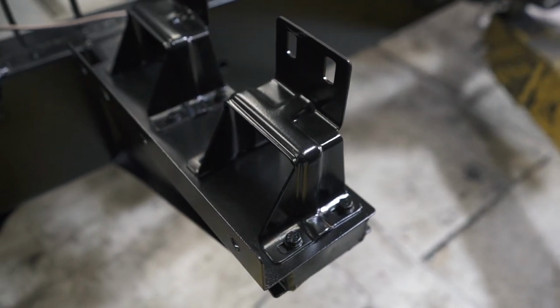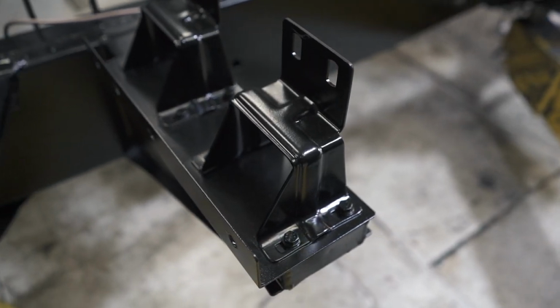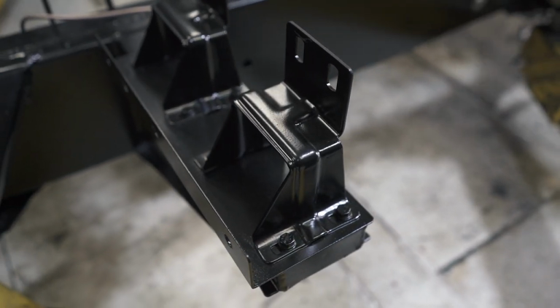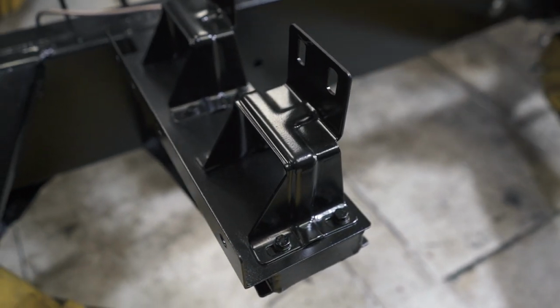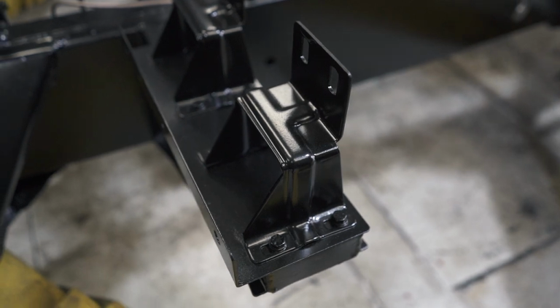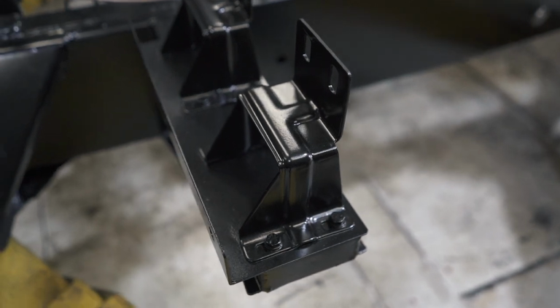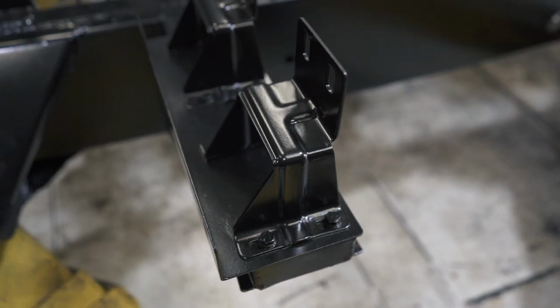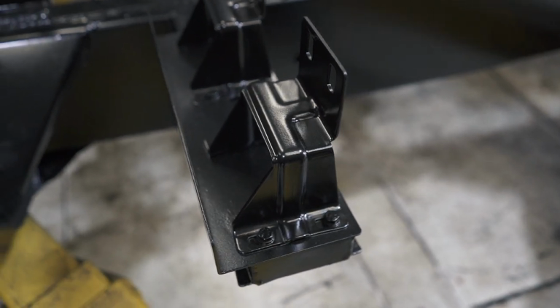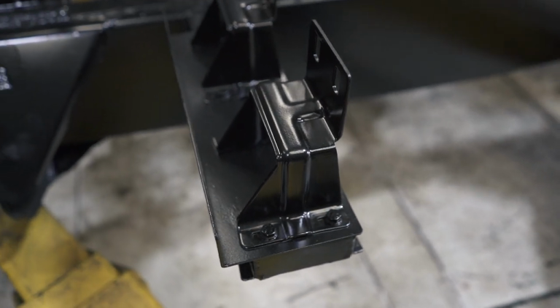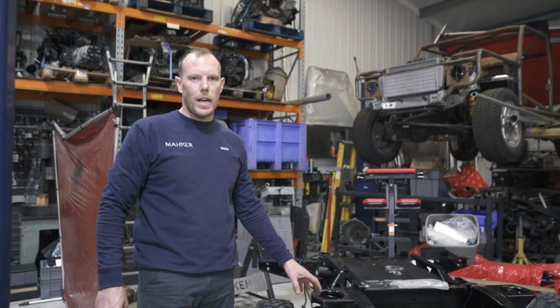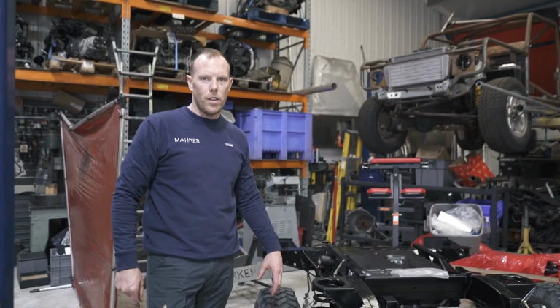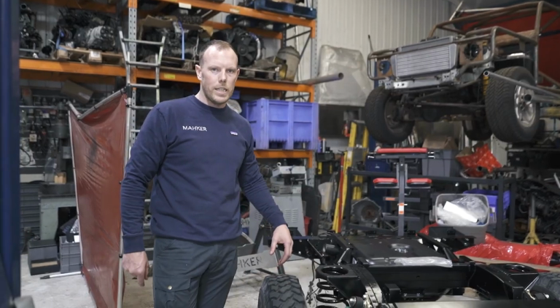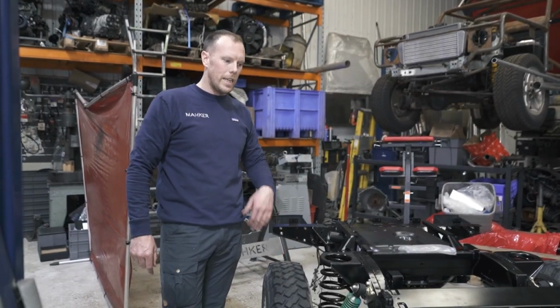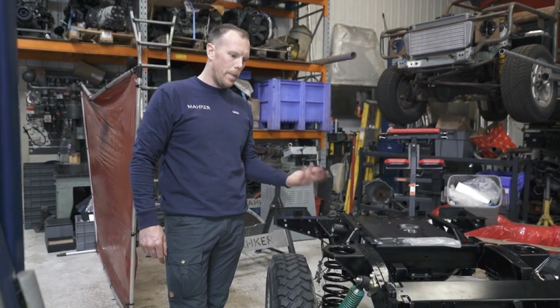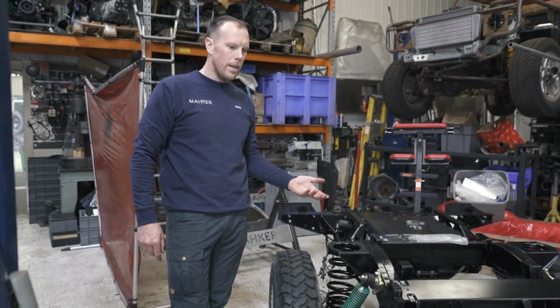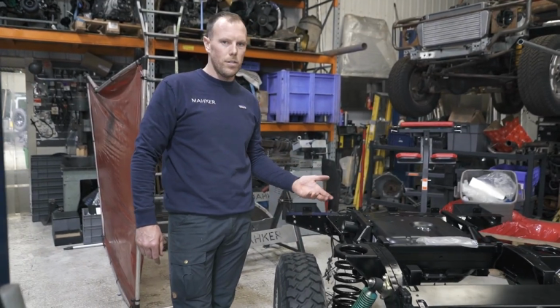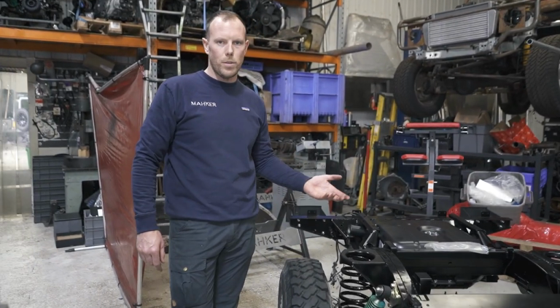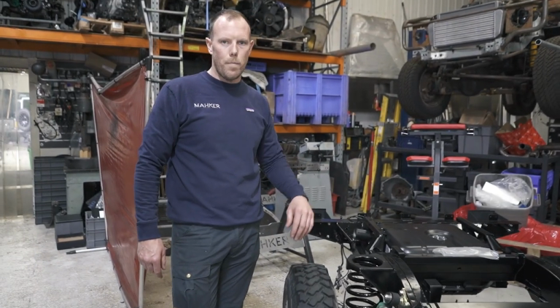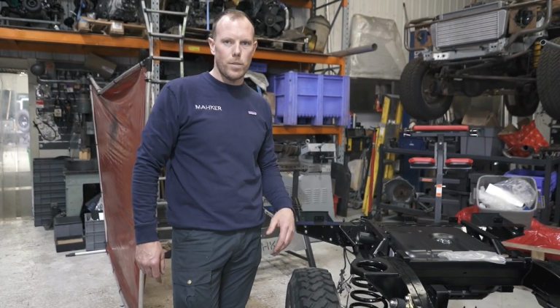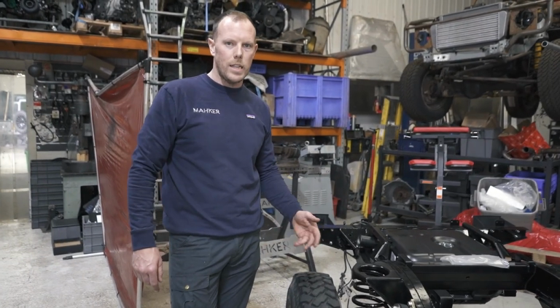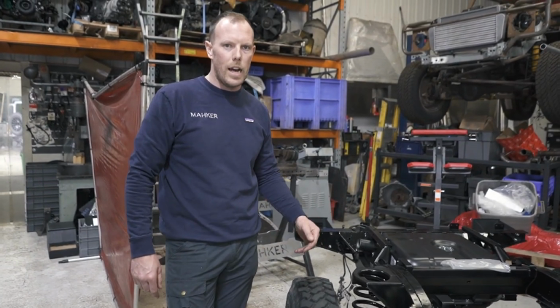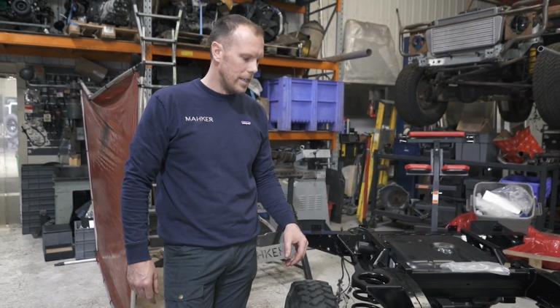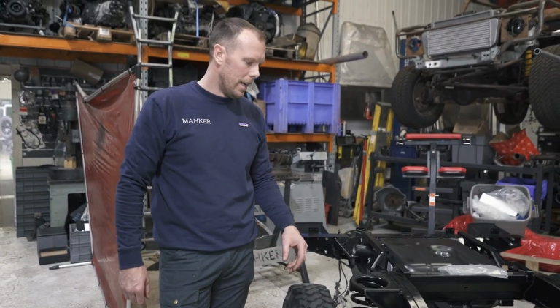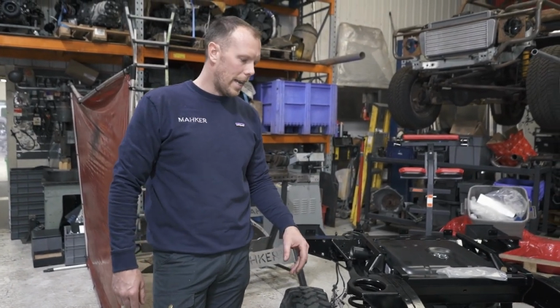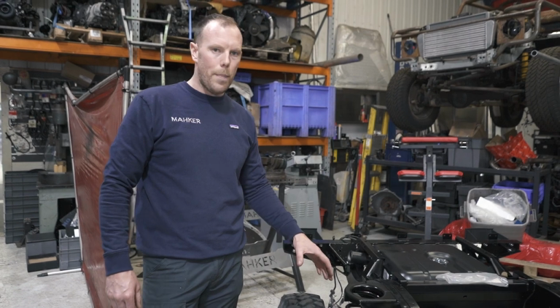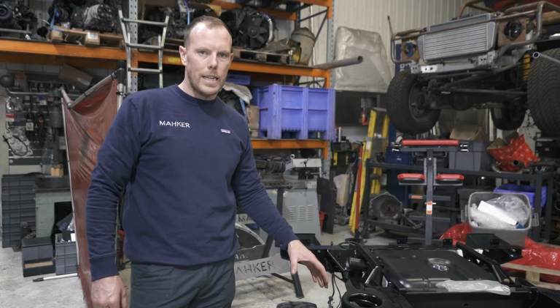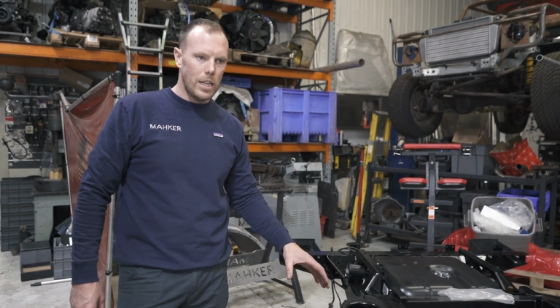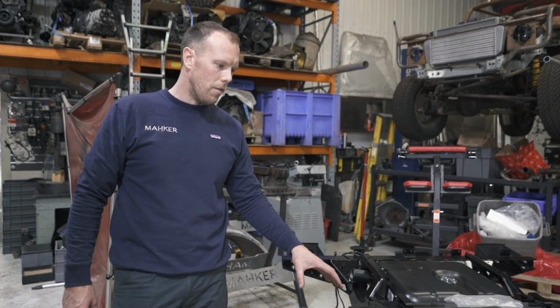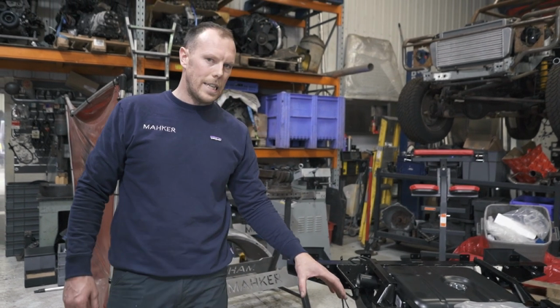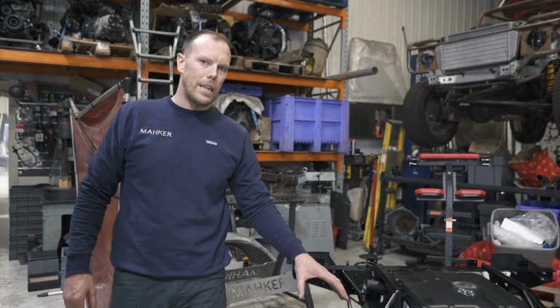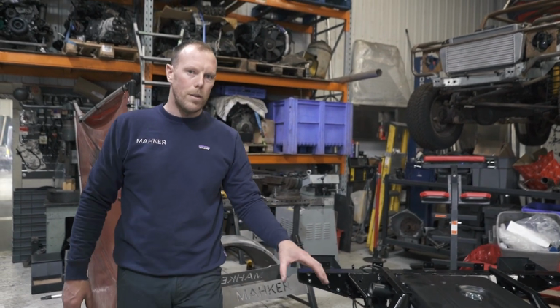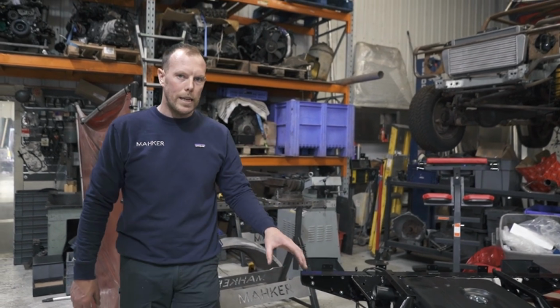Bare chassis, fully shot blasted, 360 spin — top side, bottom side, sides — and then we painted it in this lovely satin coated paint.